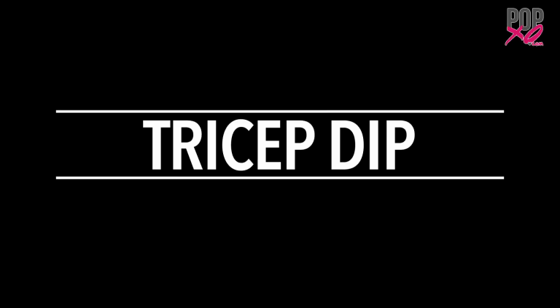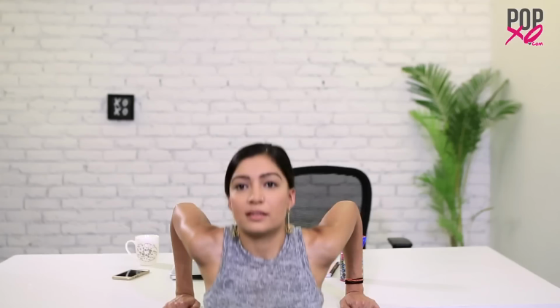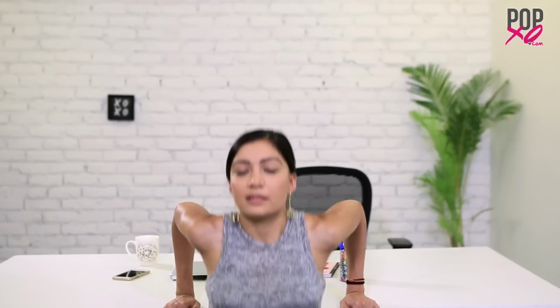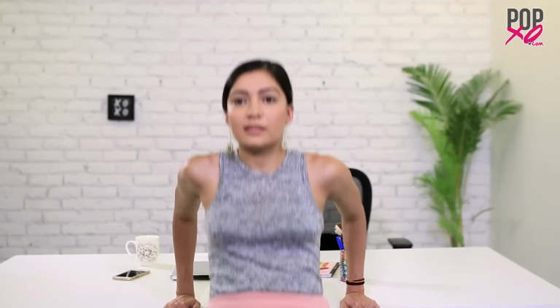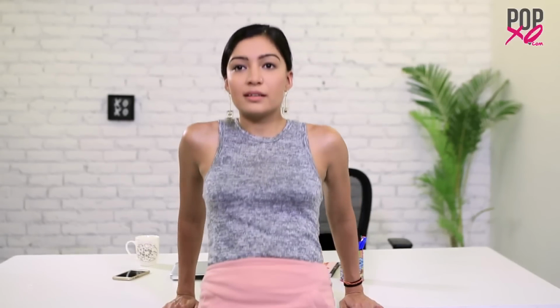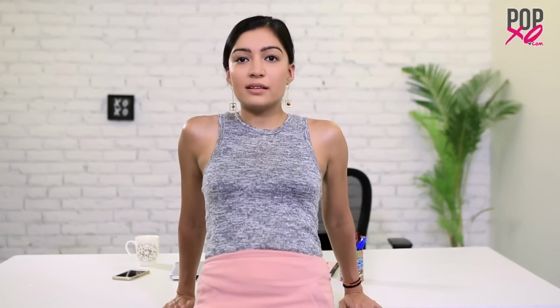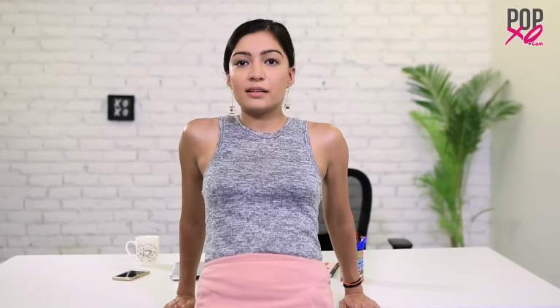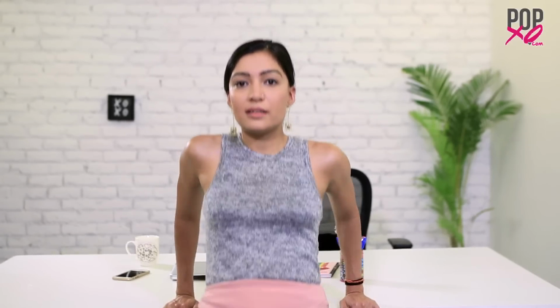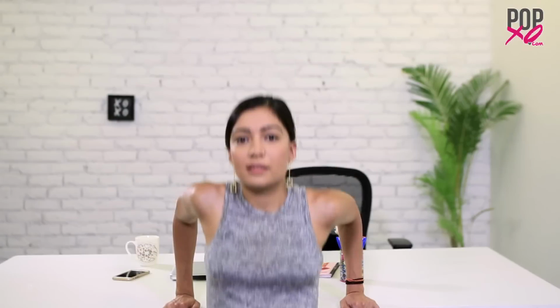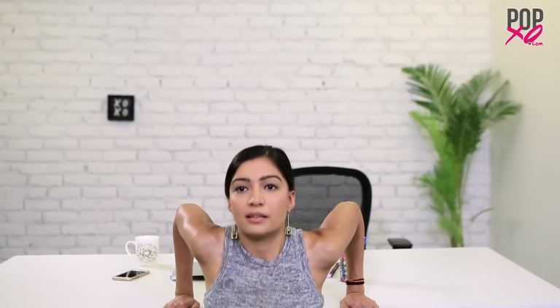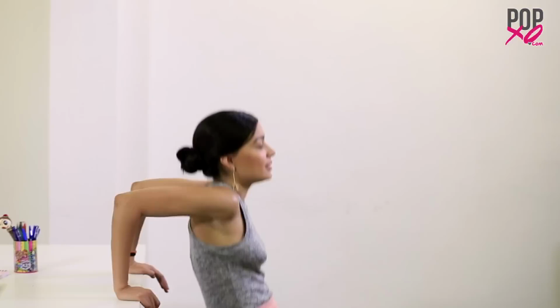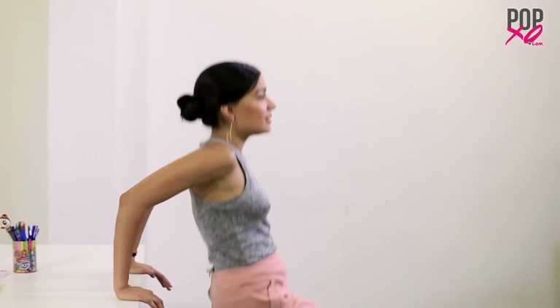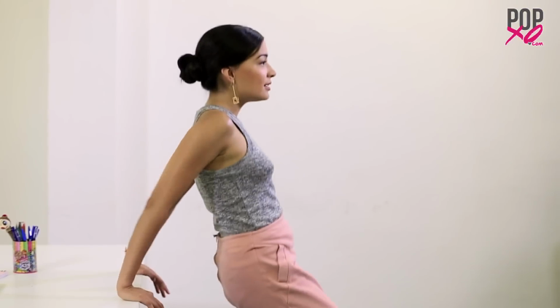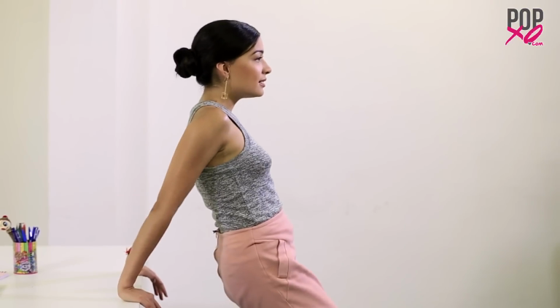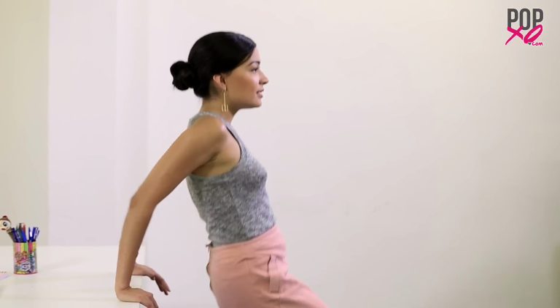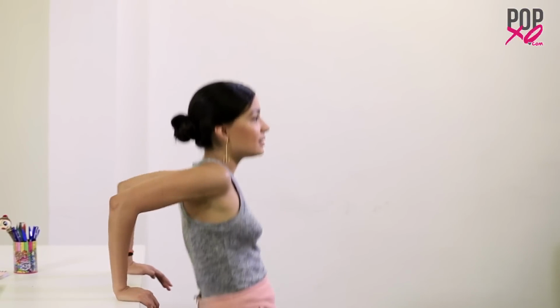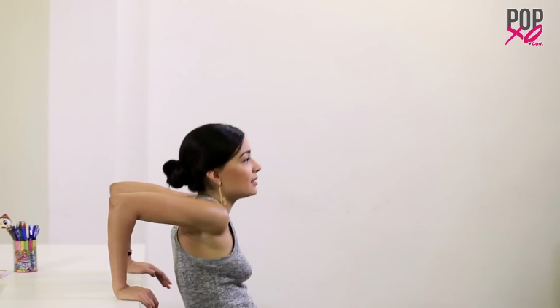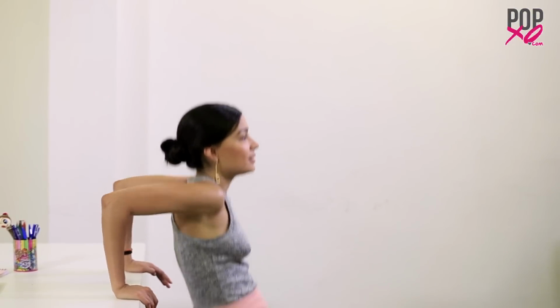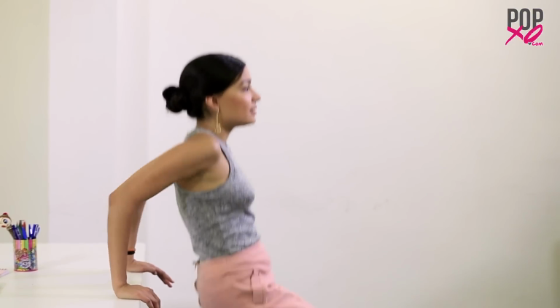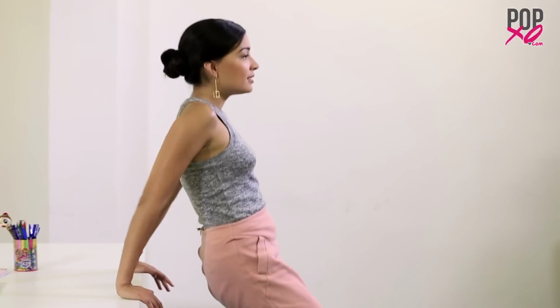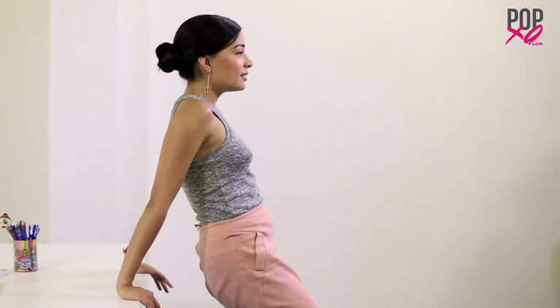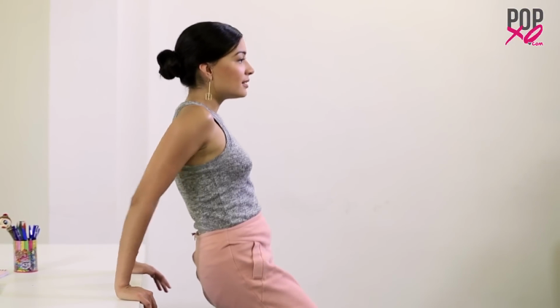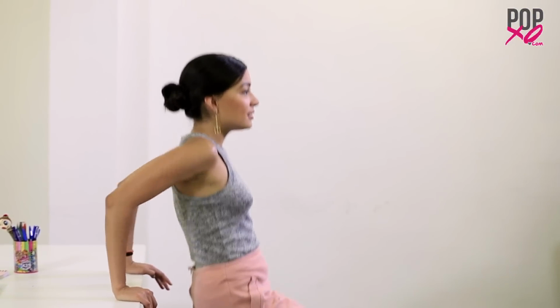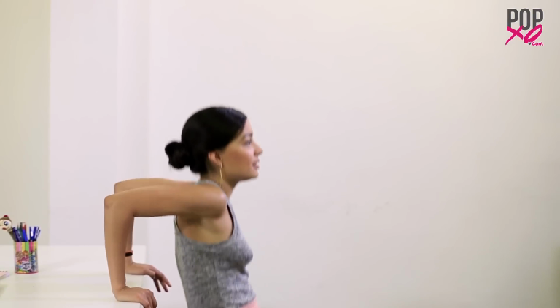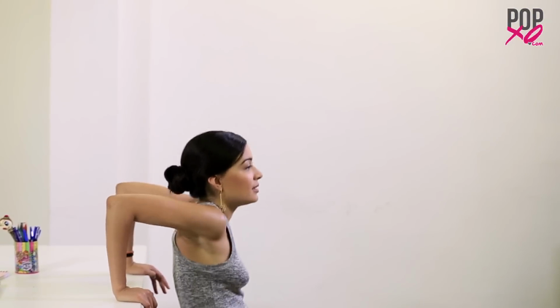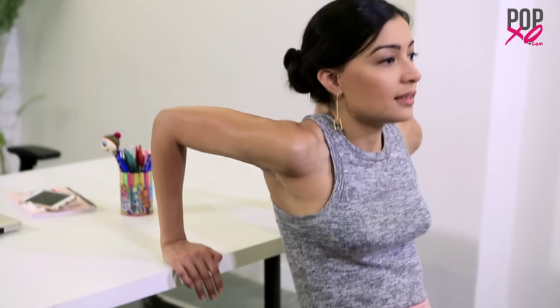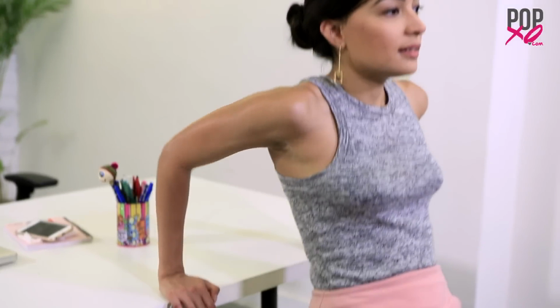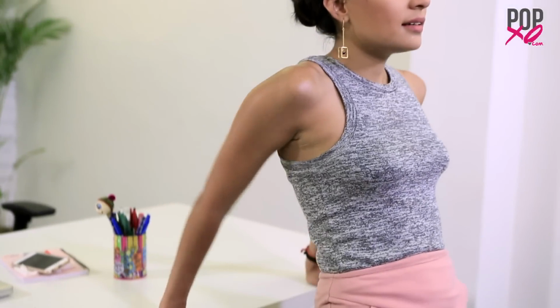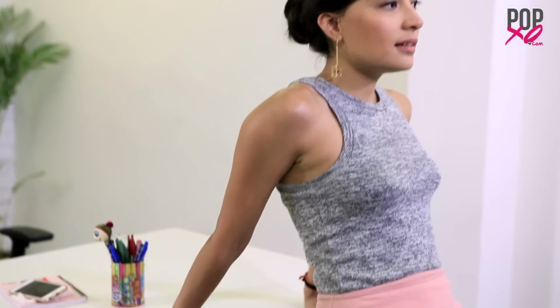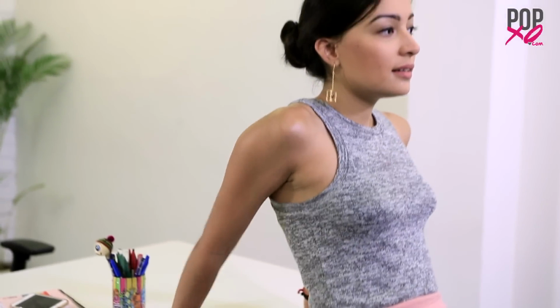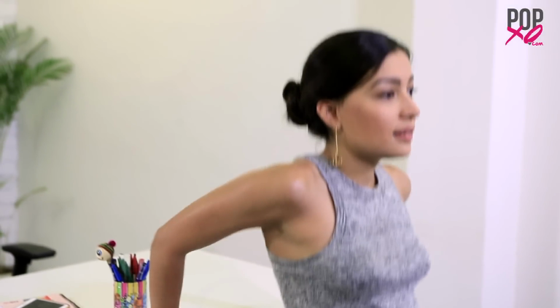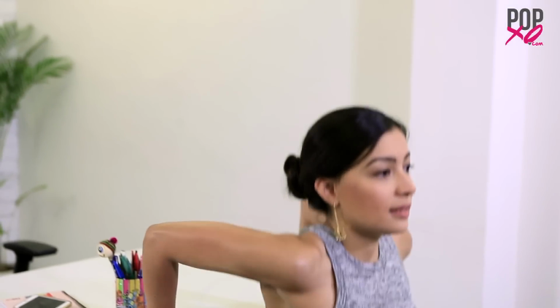The last exercise we're going to focus on today is the tricep dip. This exercise works the tricep and sculpts and tones the upper arm.